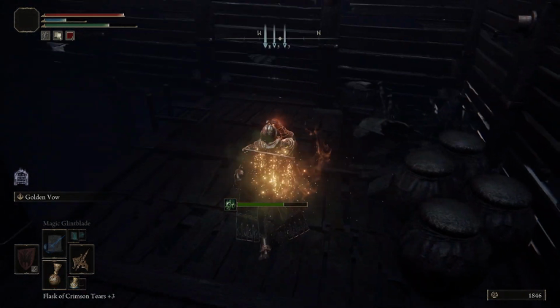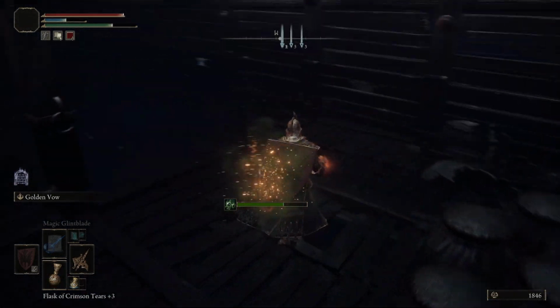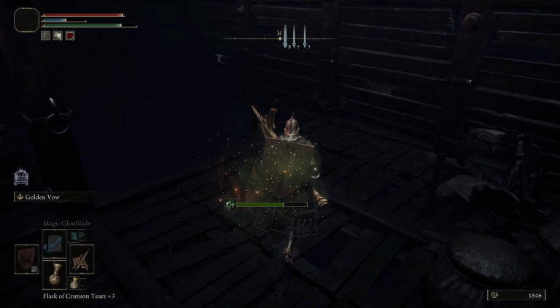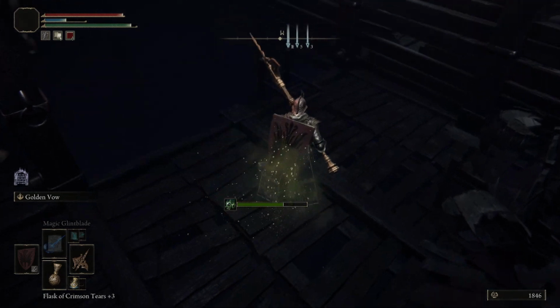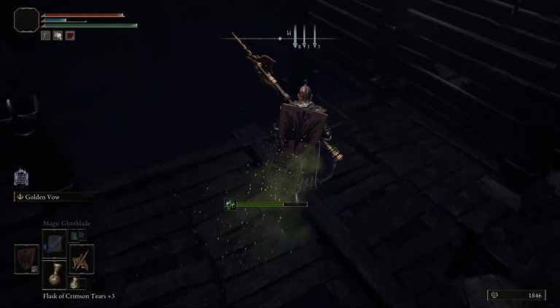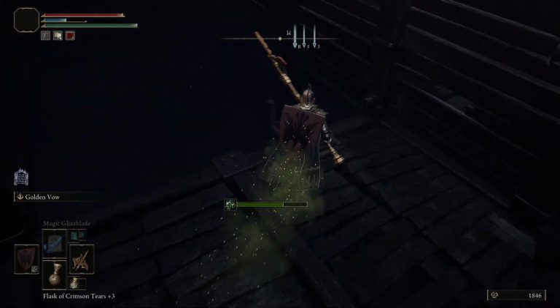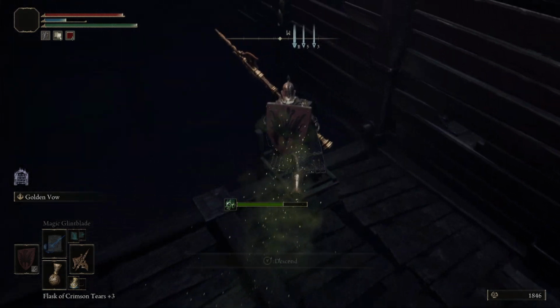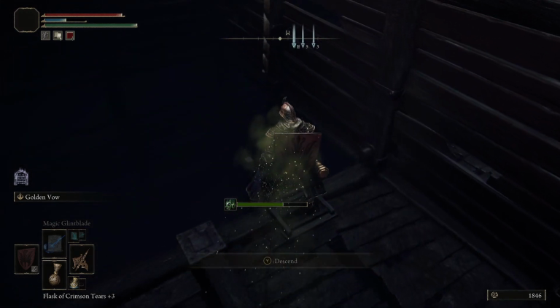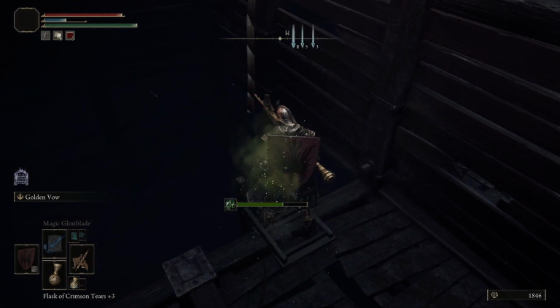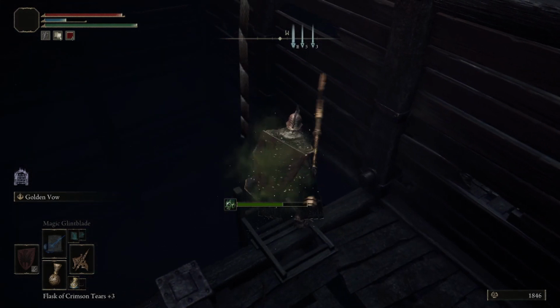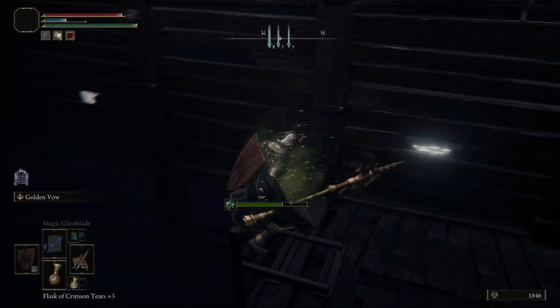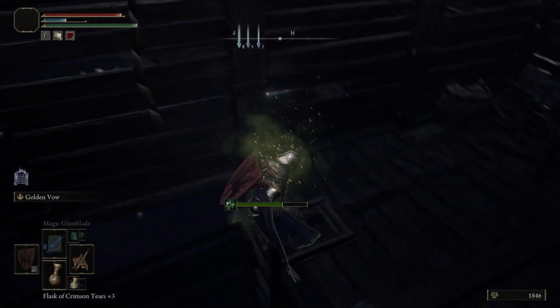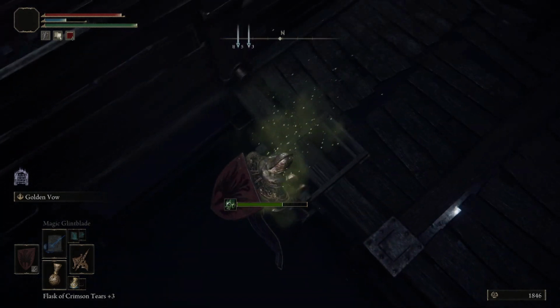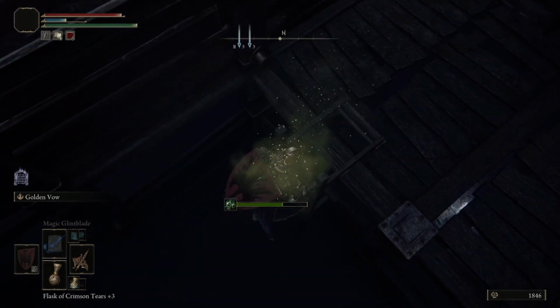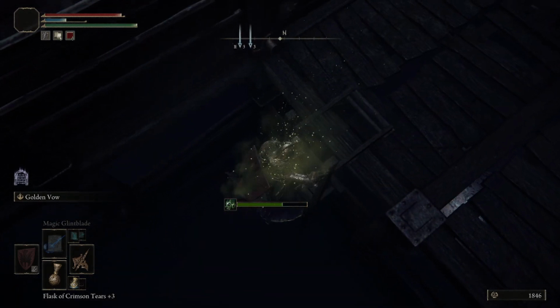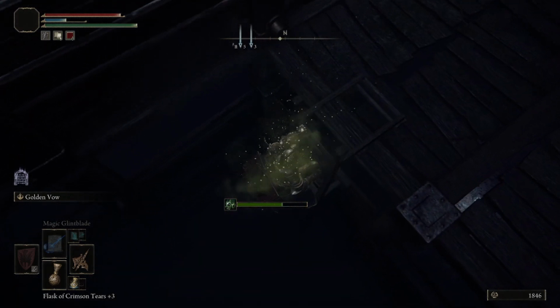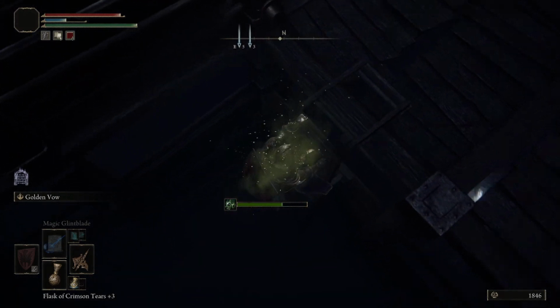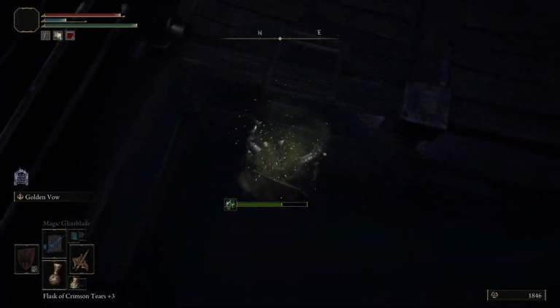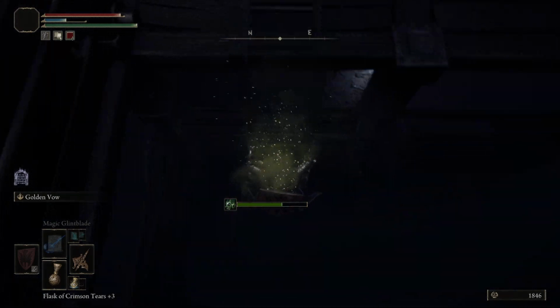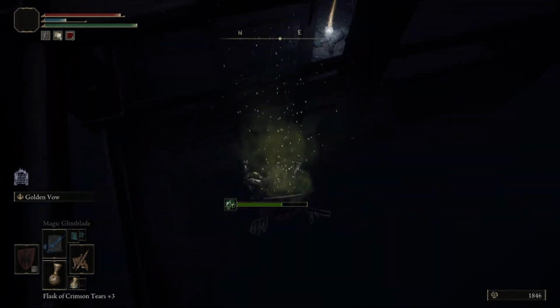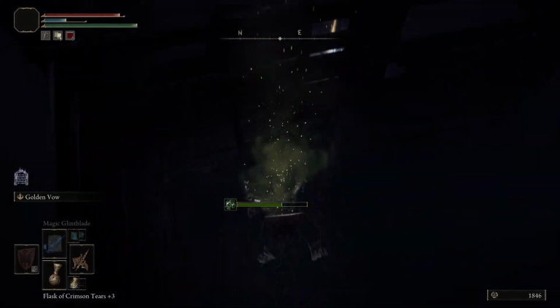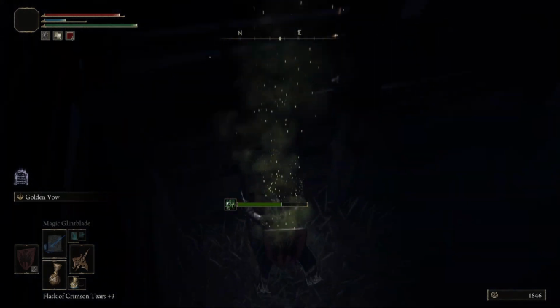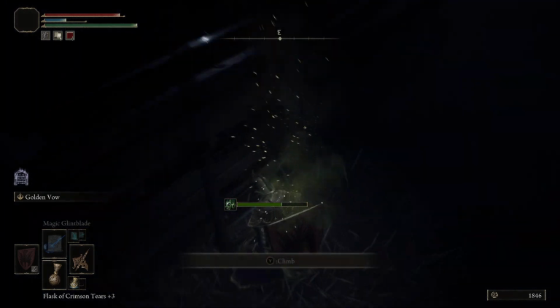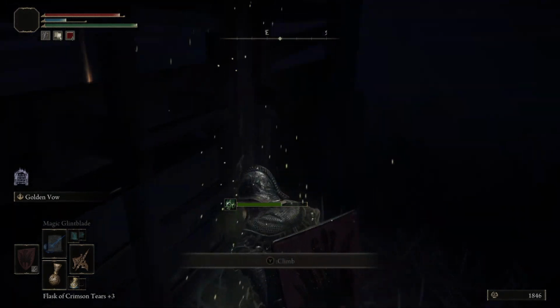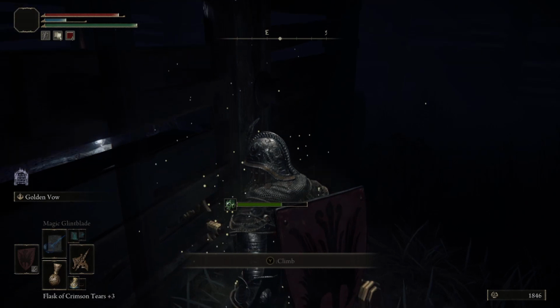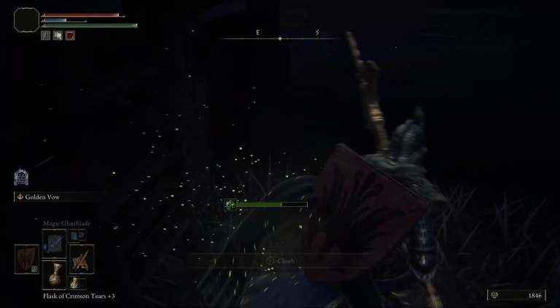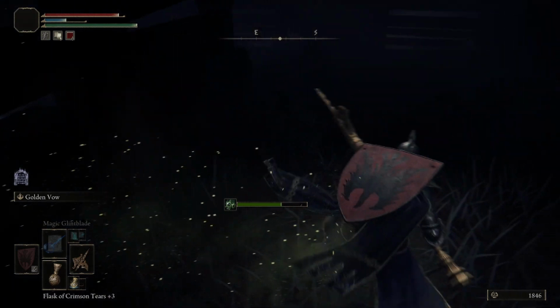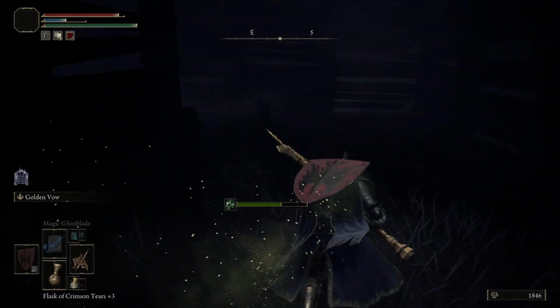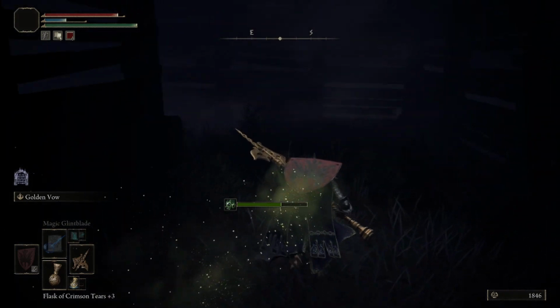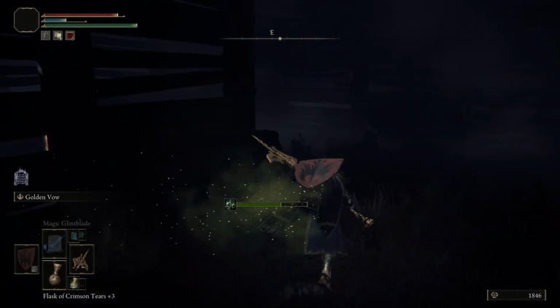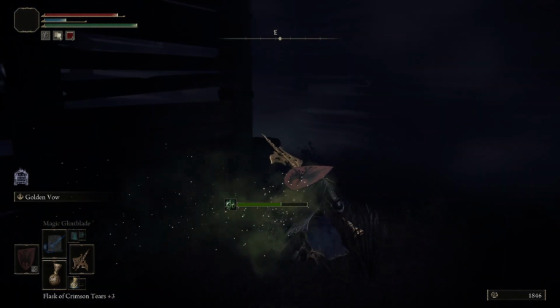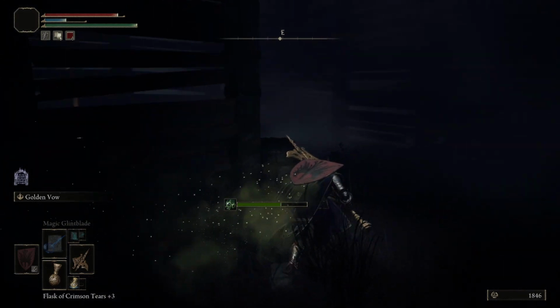After you kill the rats or run by them, just climb down the ladder and get your talisman. It's located on the dead body down there.